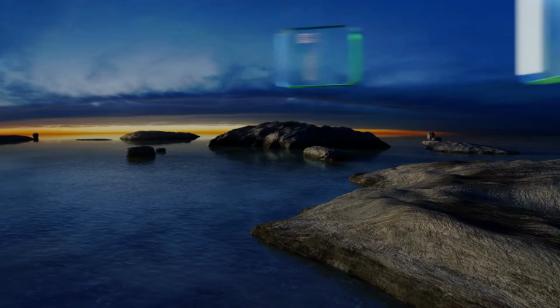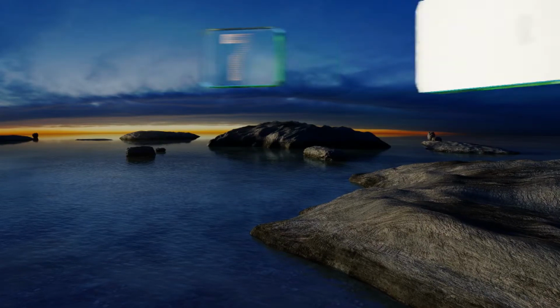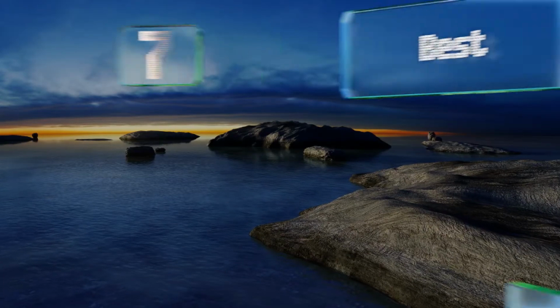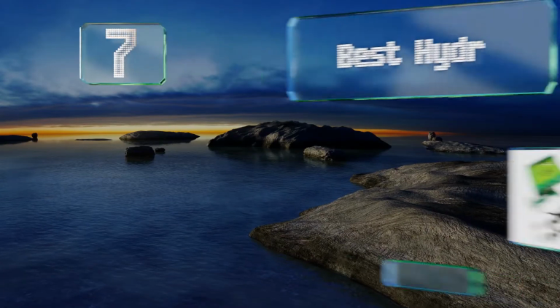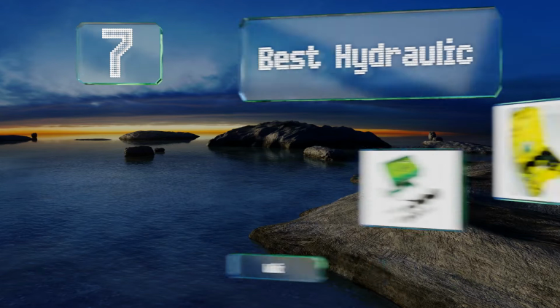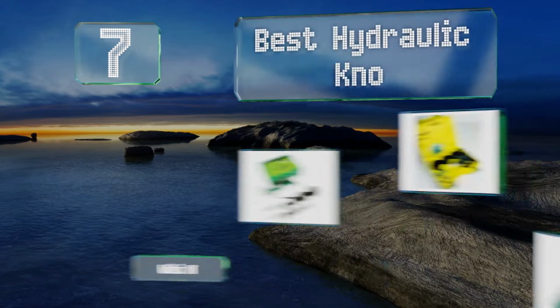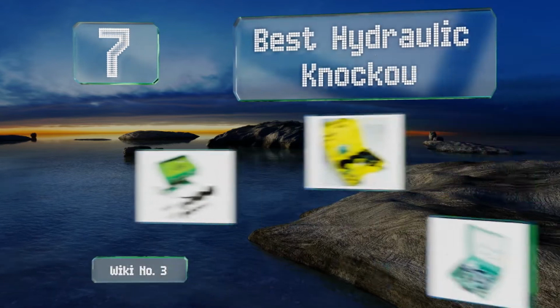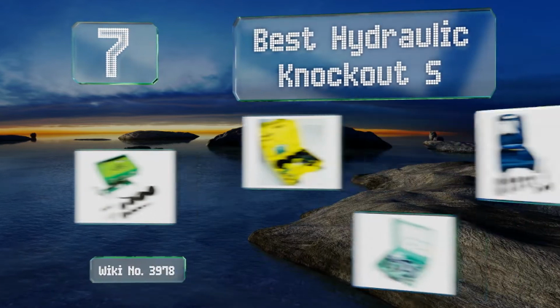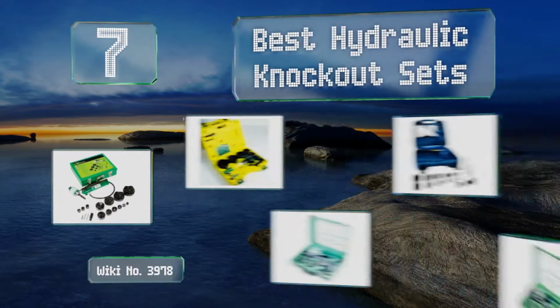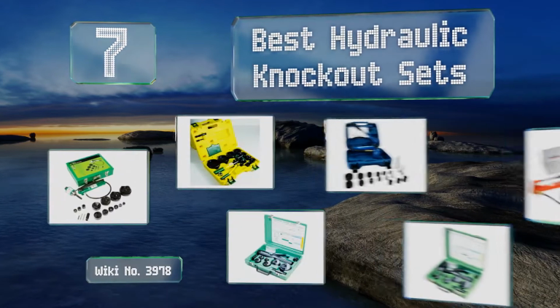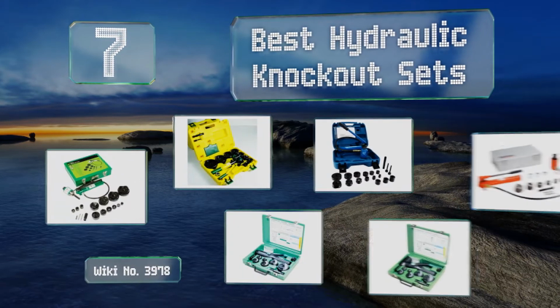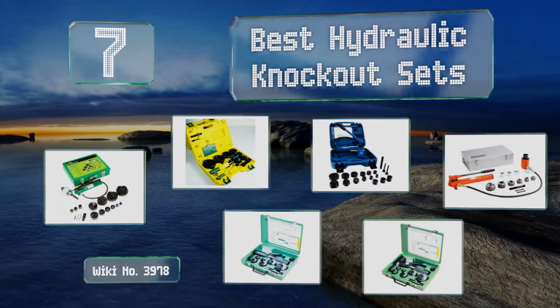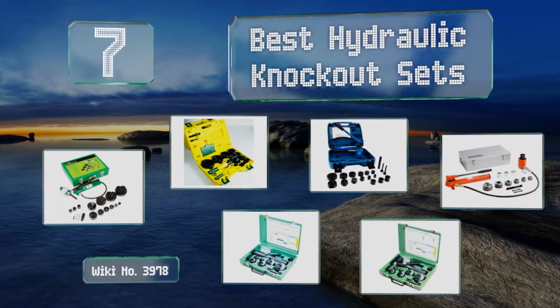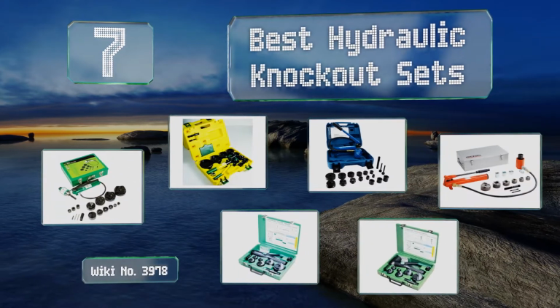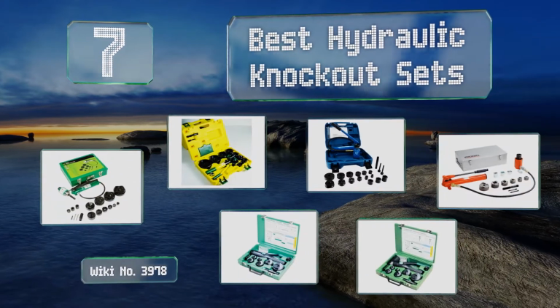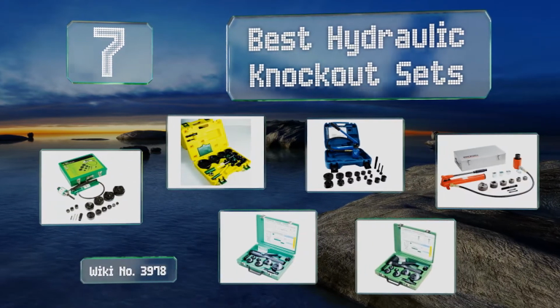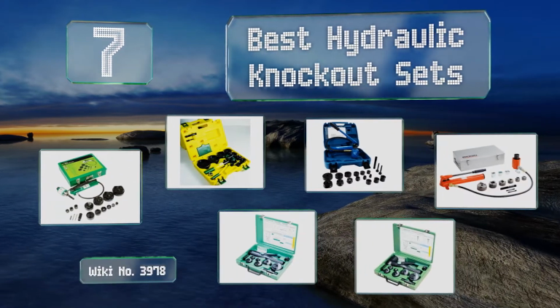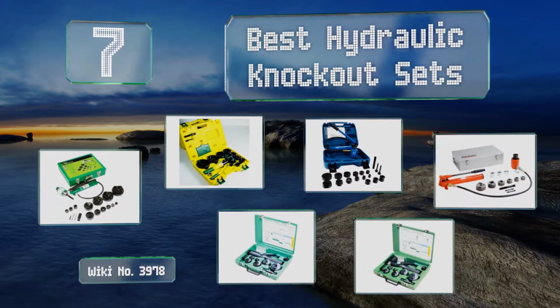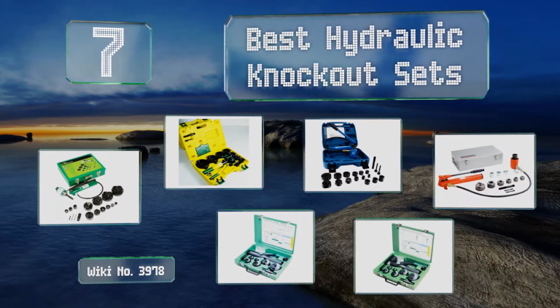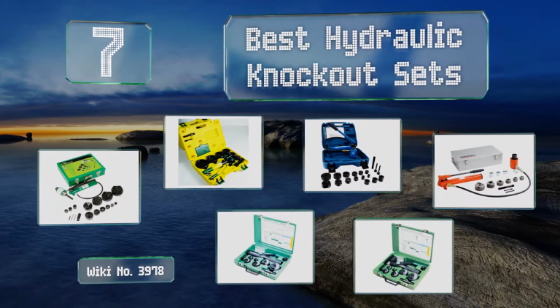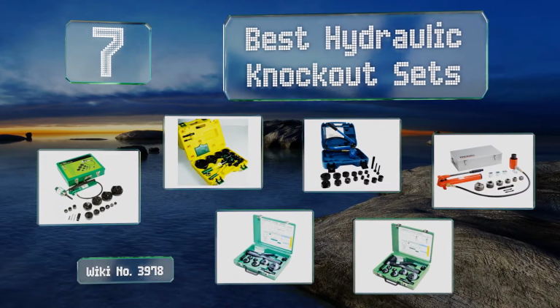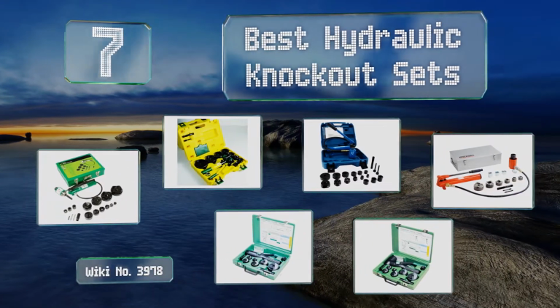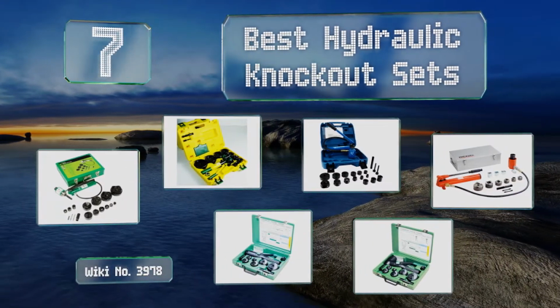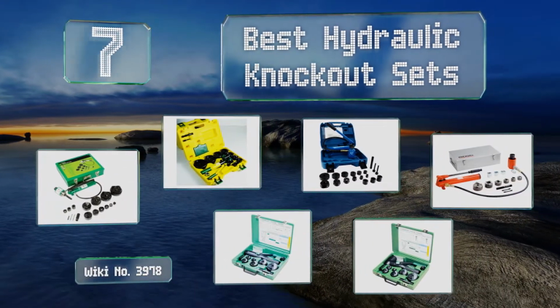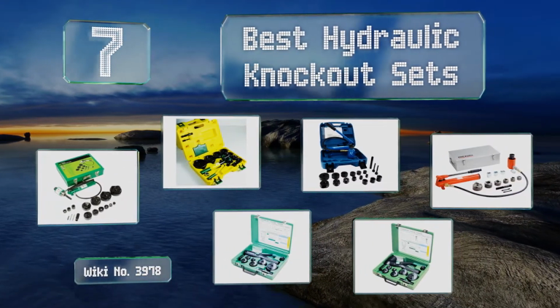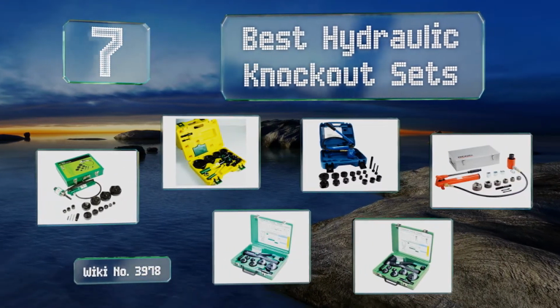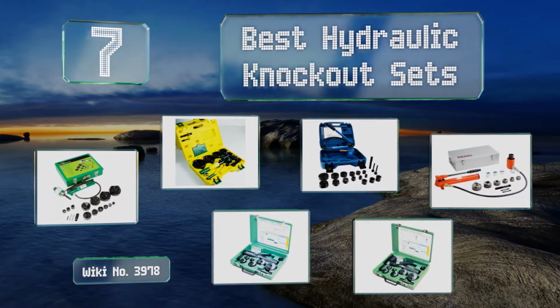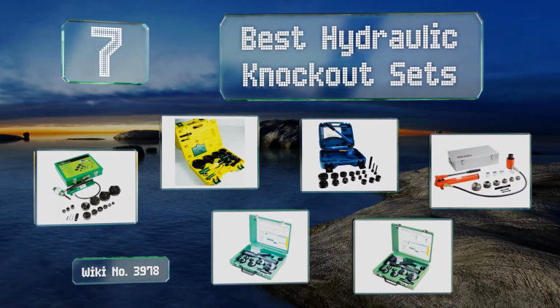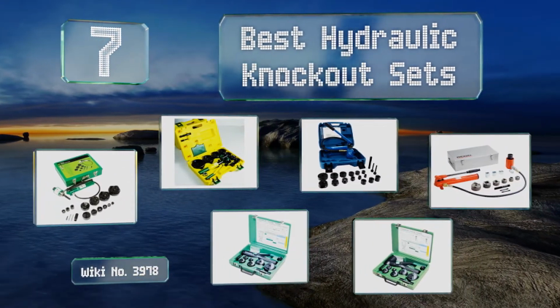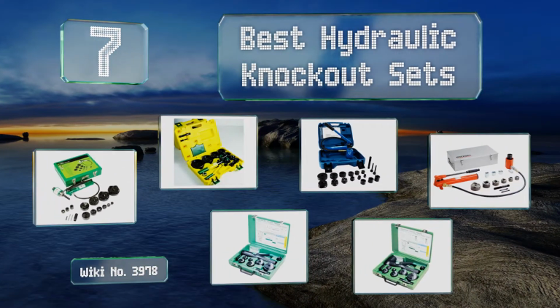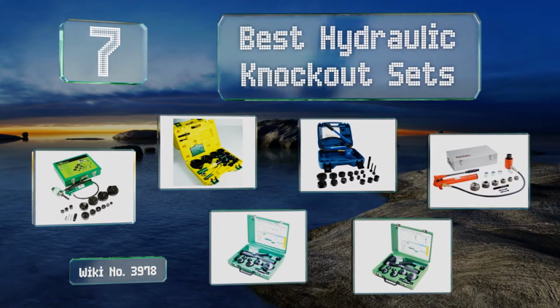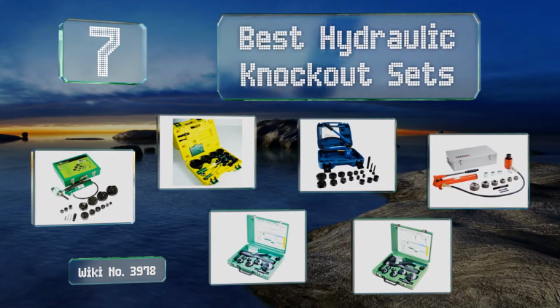Easyvid presents the seven best hydraulic knockout sets. Let's get started with the list.